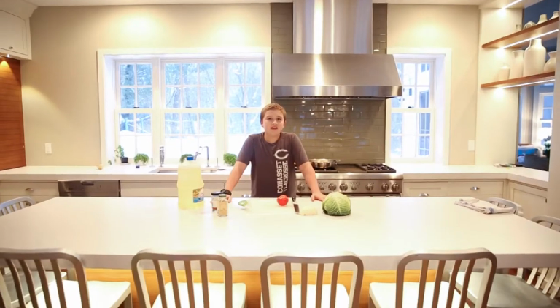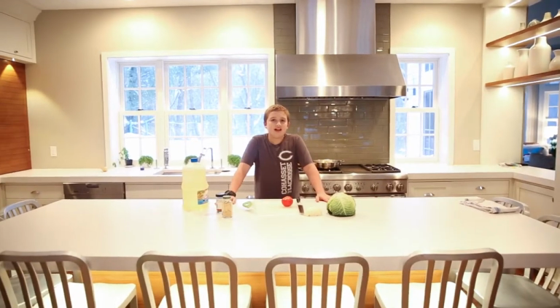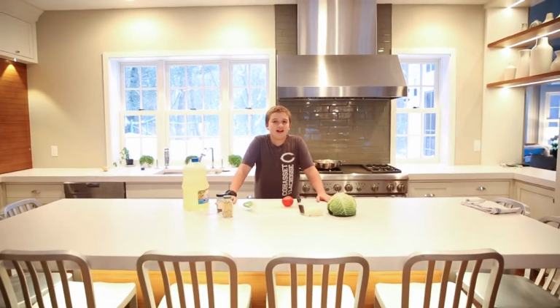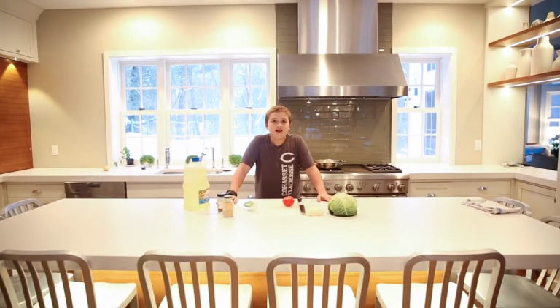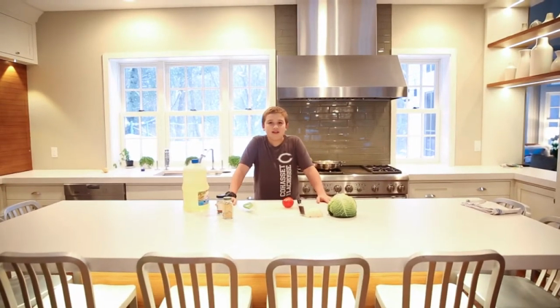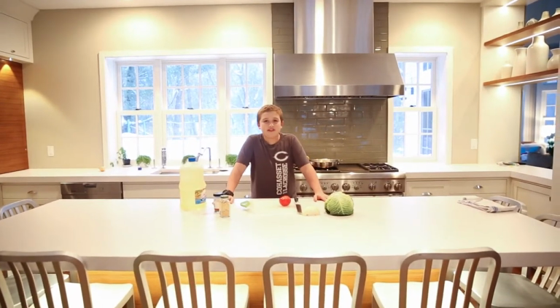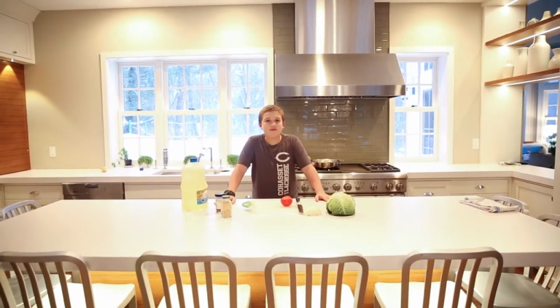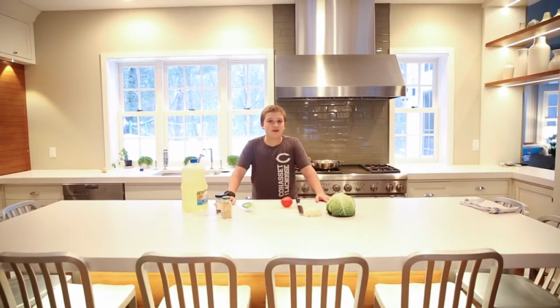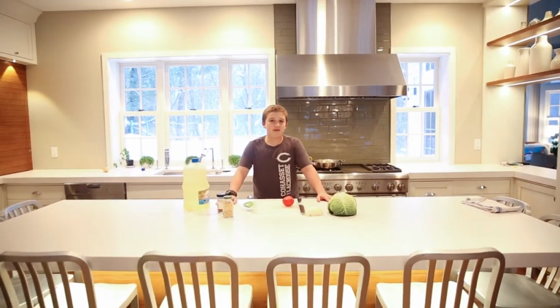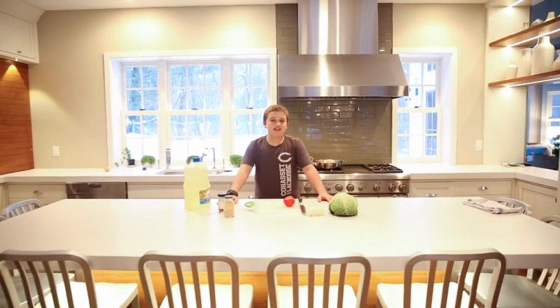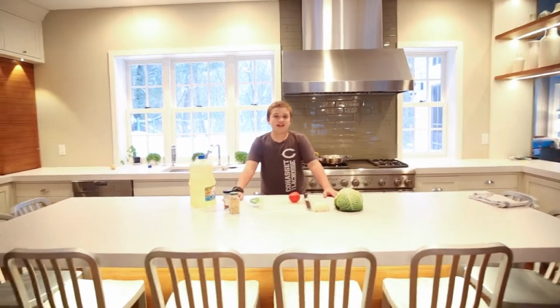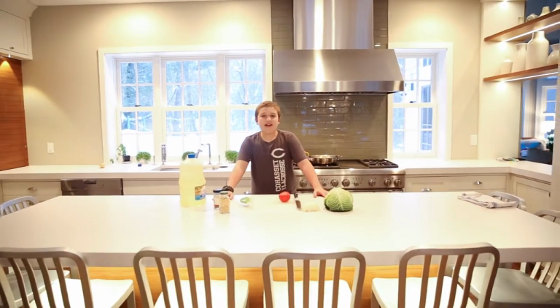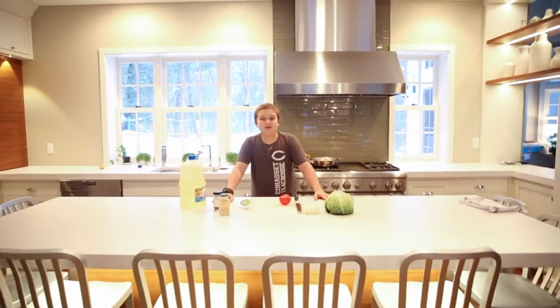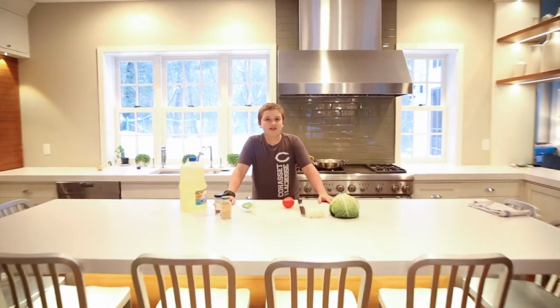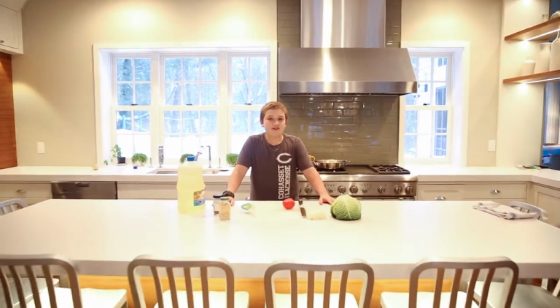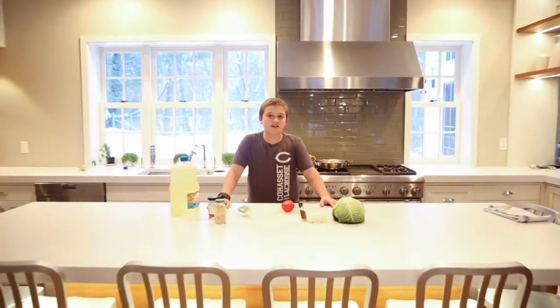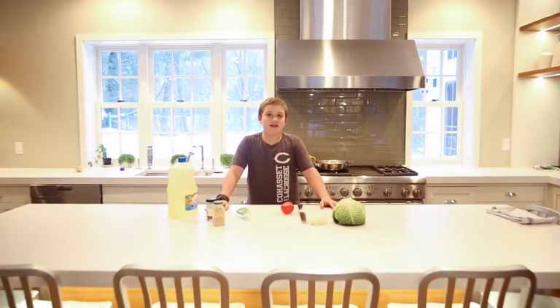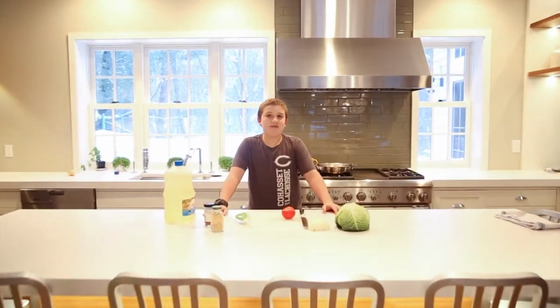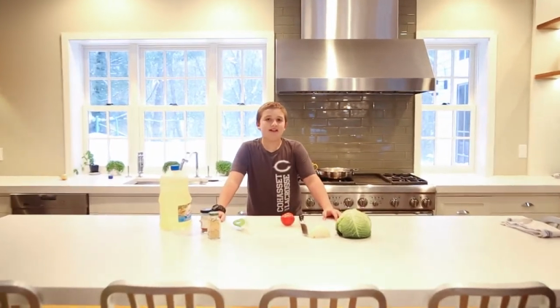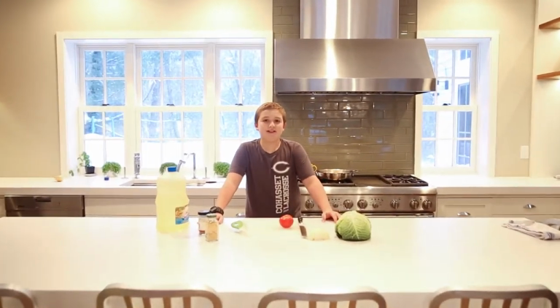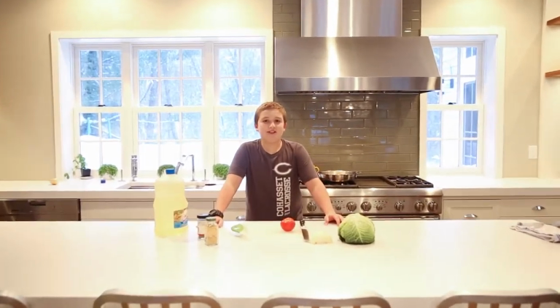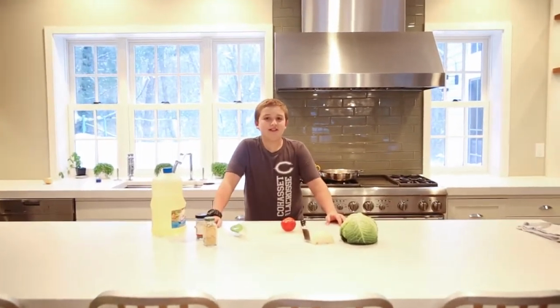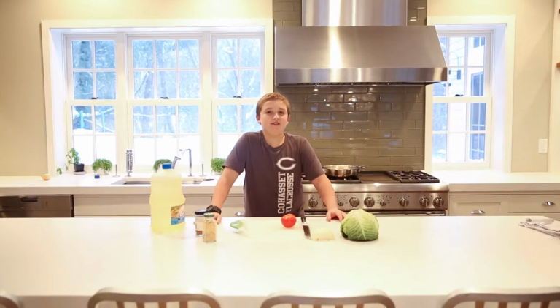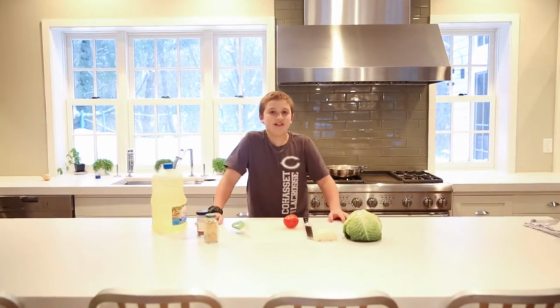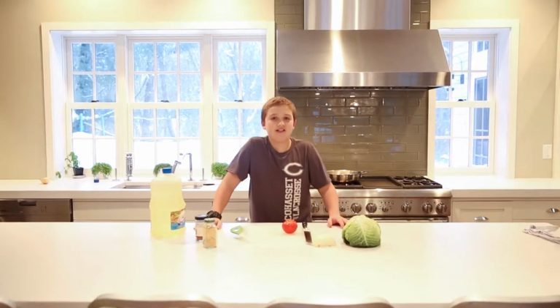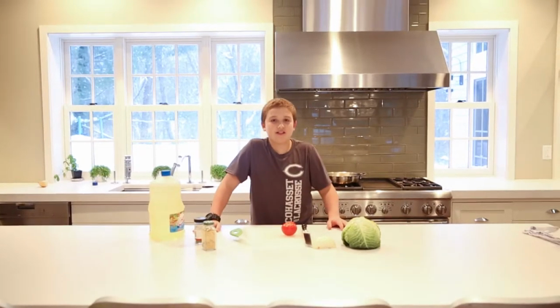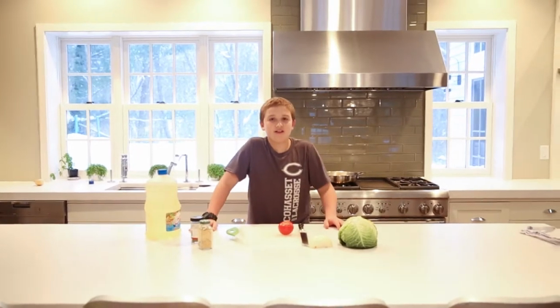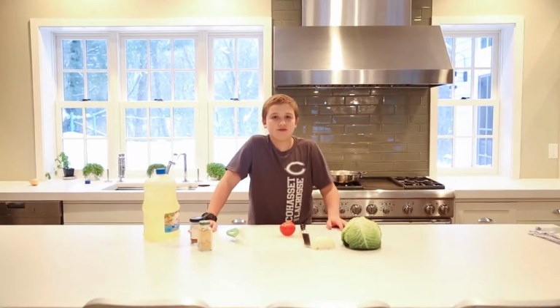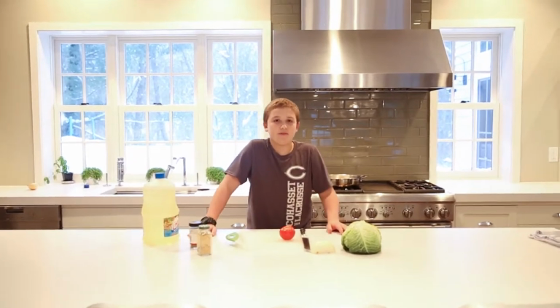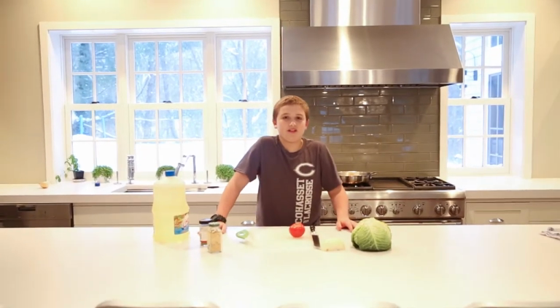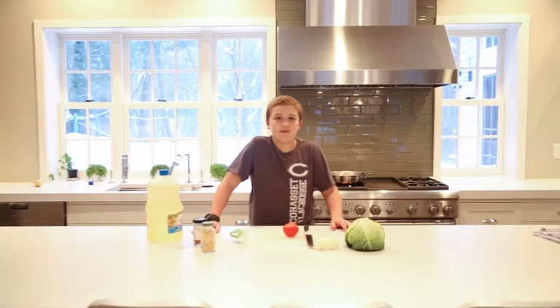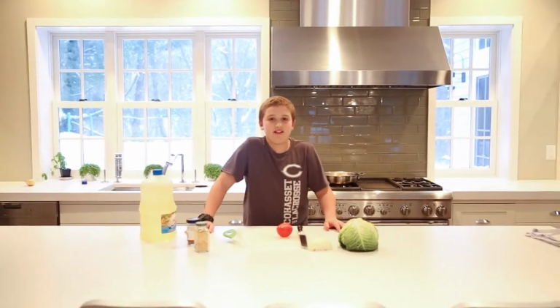Hi, my name is Sam Farber and today I'll be showing you how to make a traditional dish from Botswana.